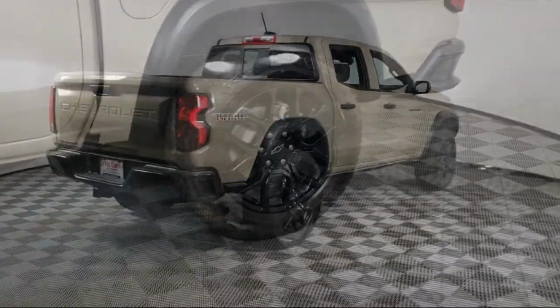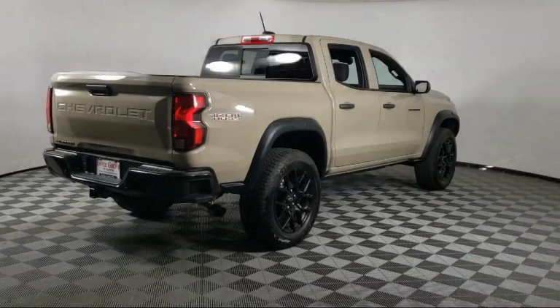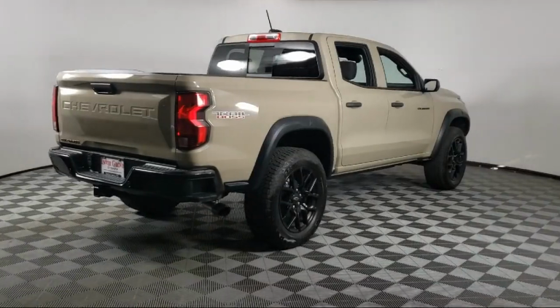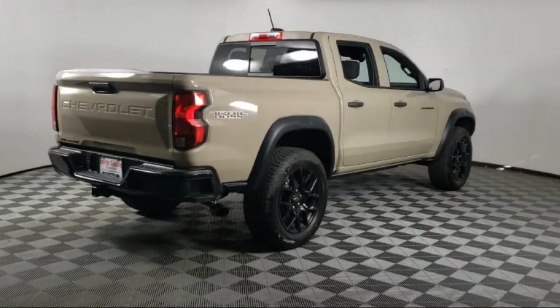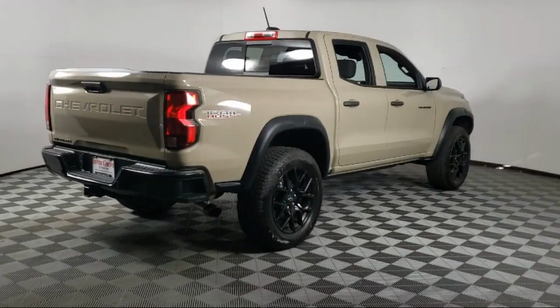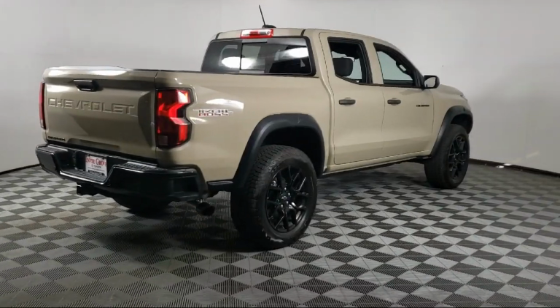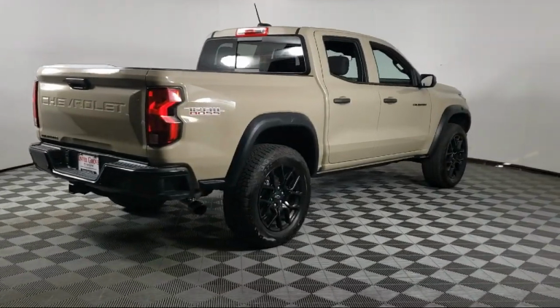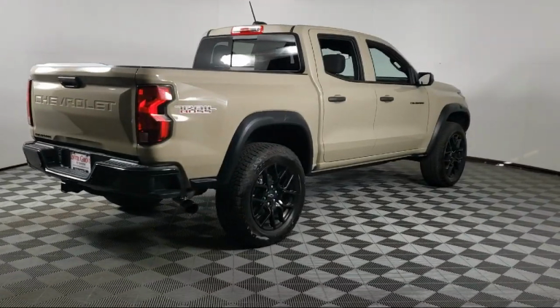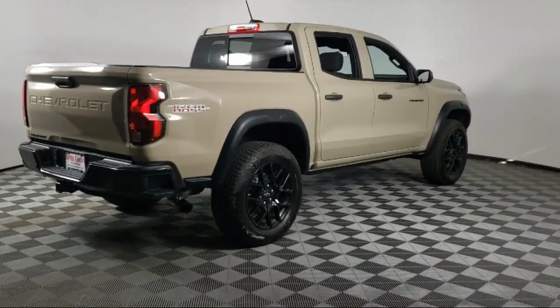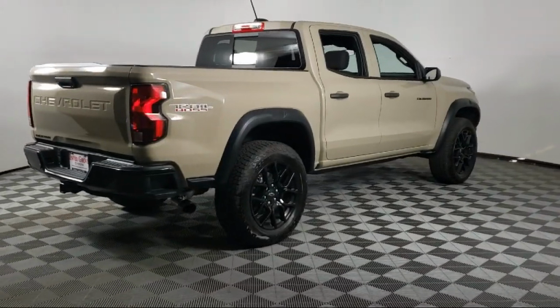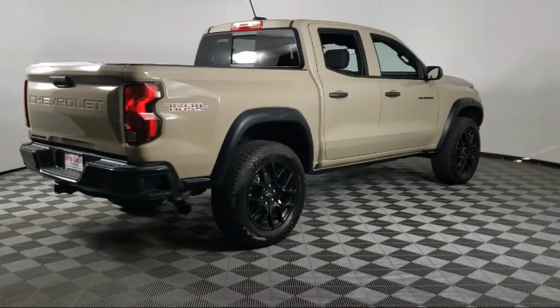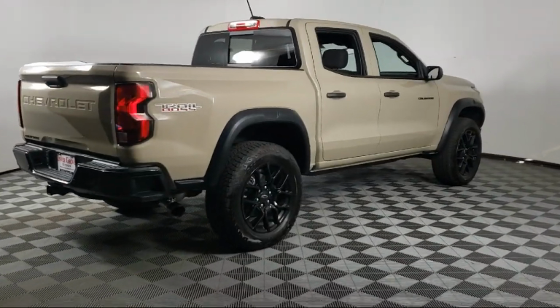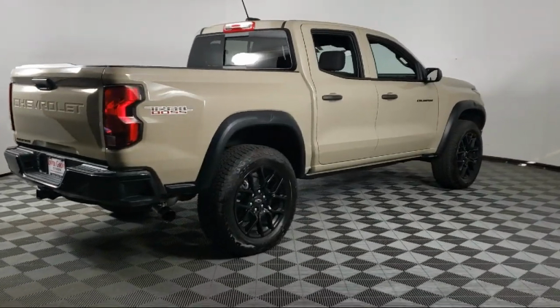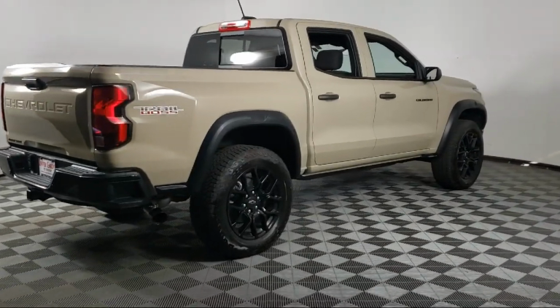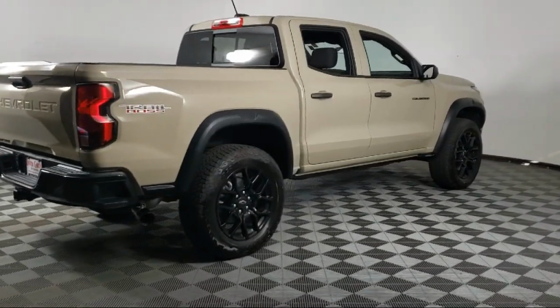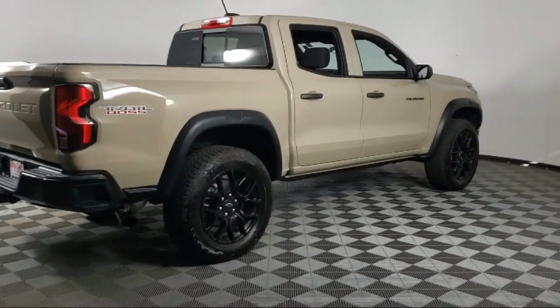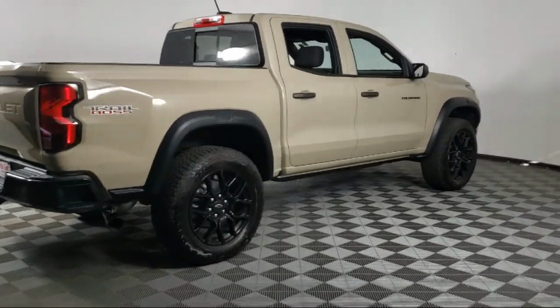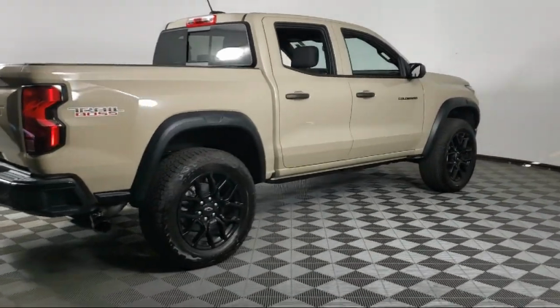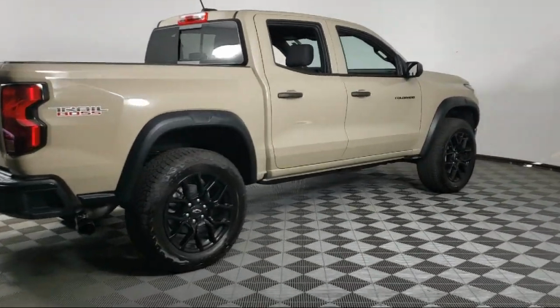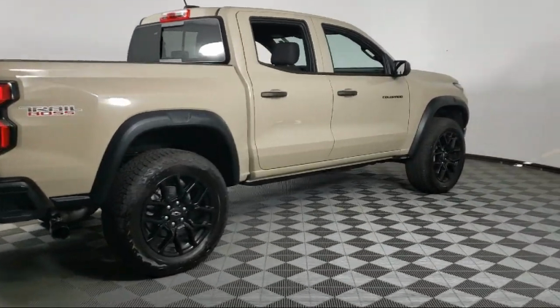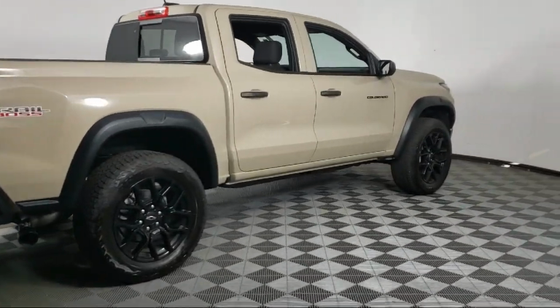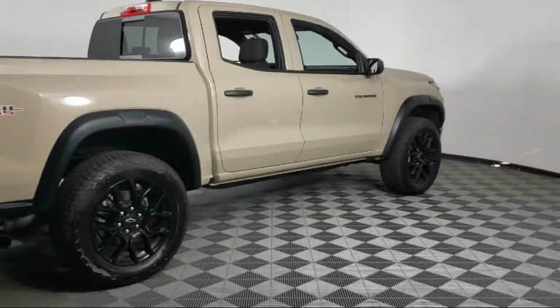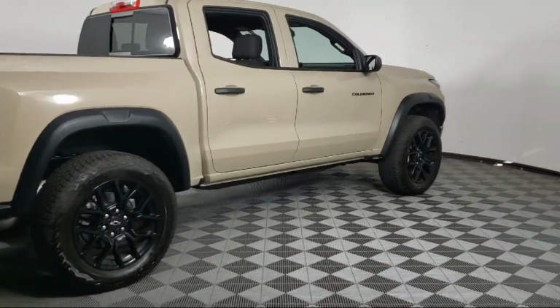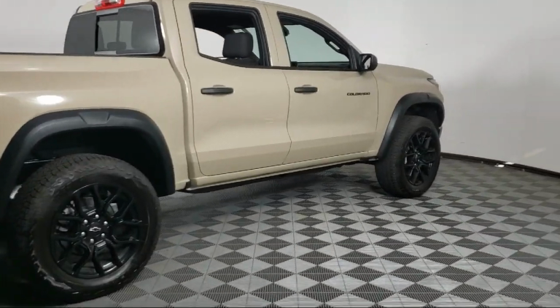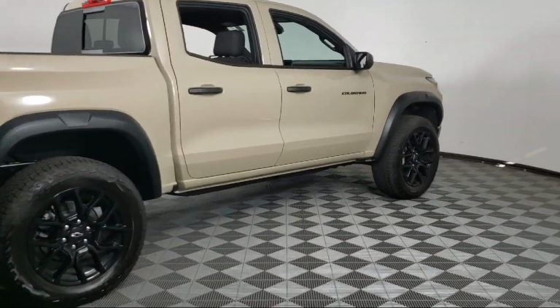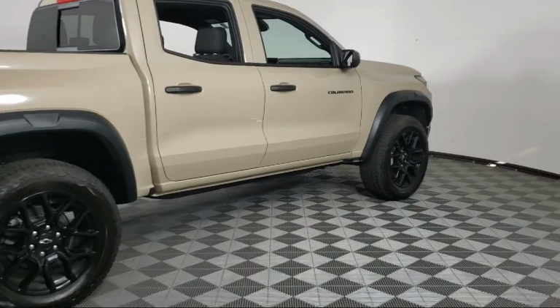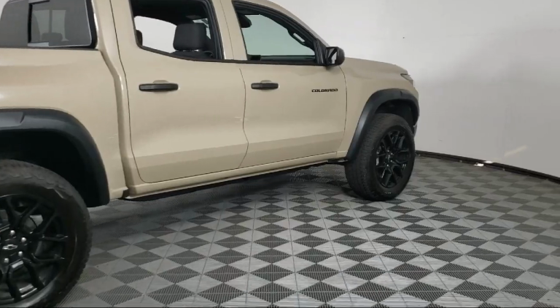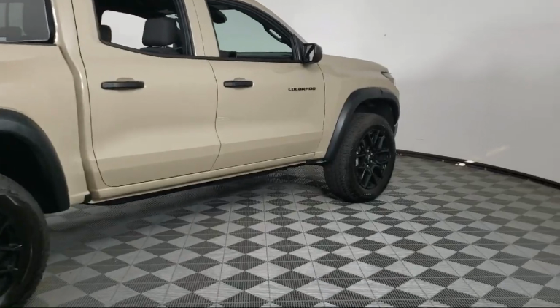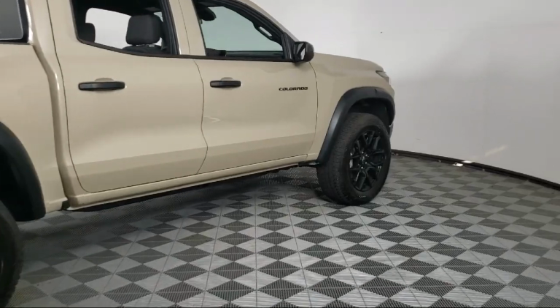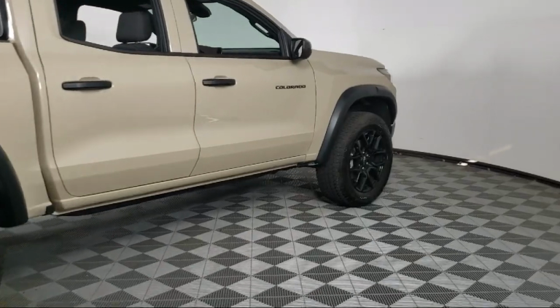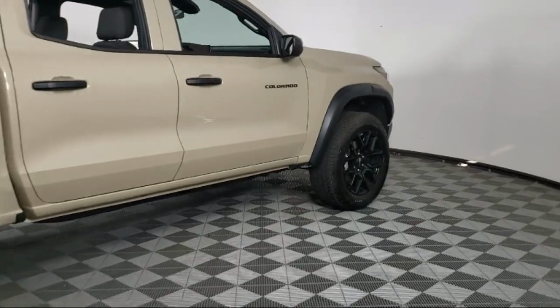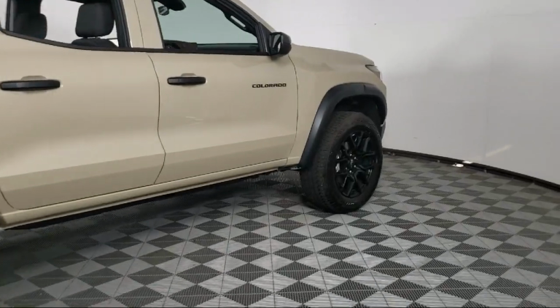Power door locks, tilt steering wheel, security system, and has less than 5,000 miles on the odometer.